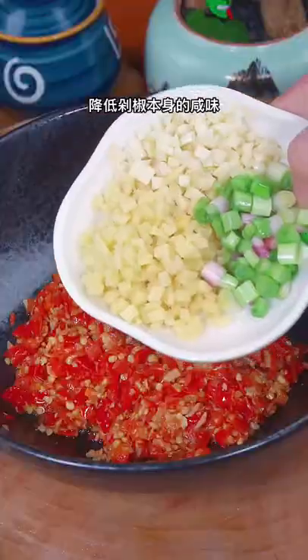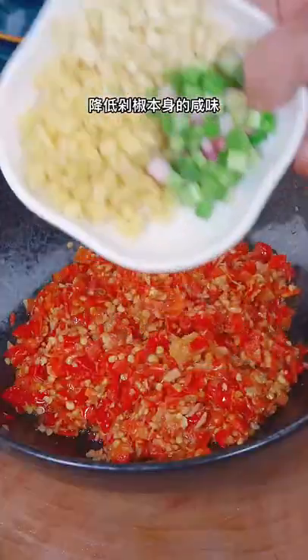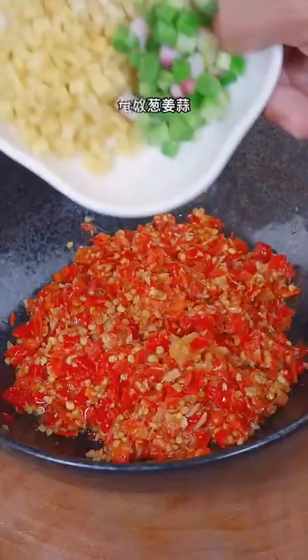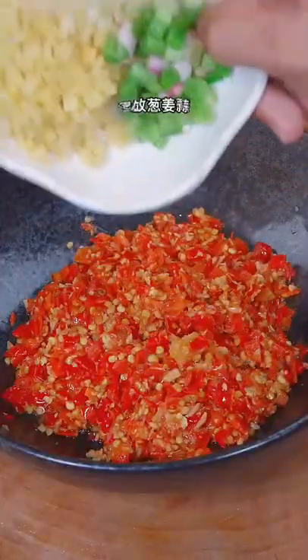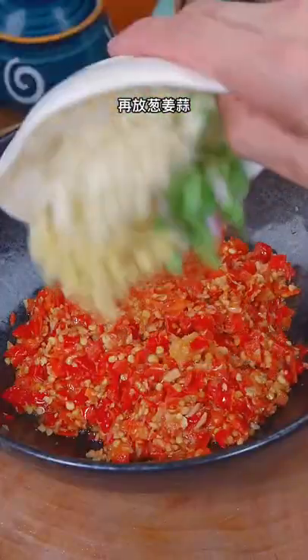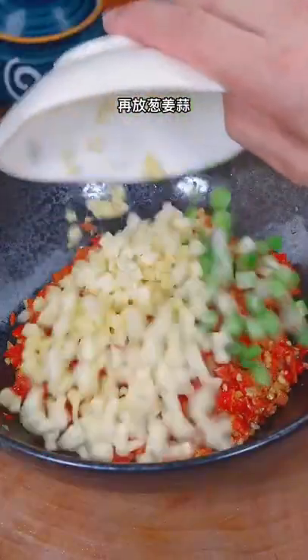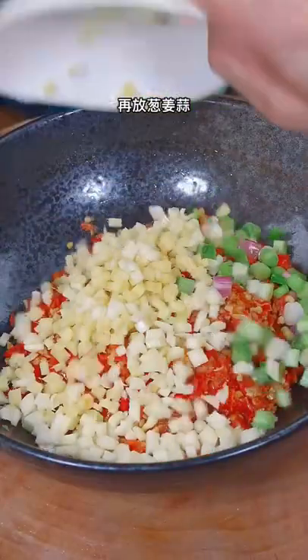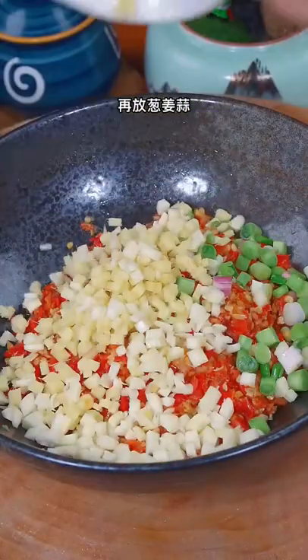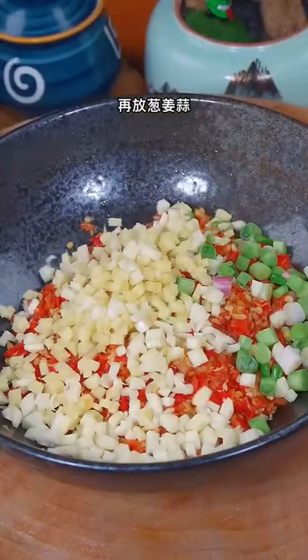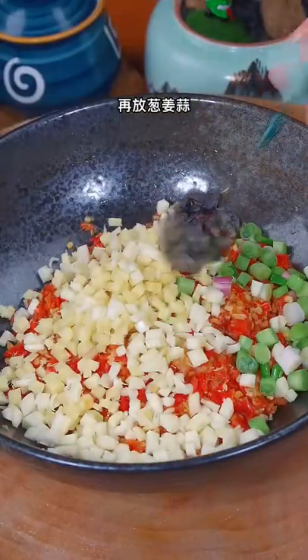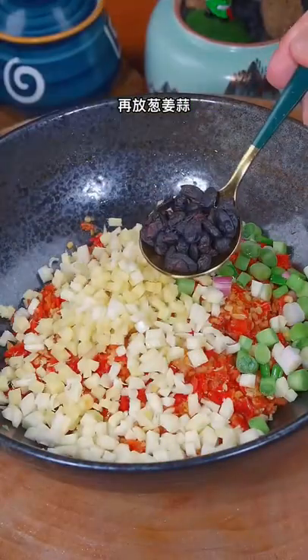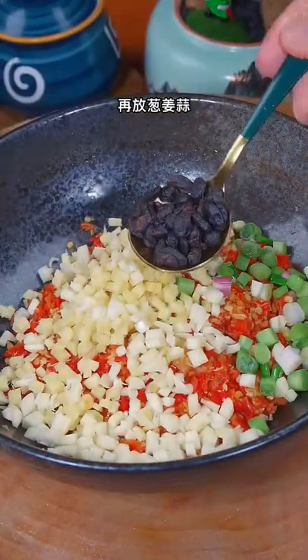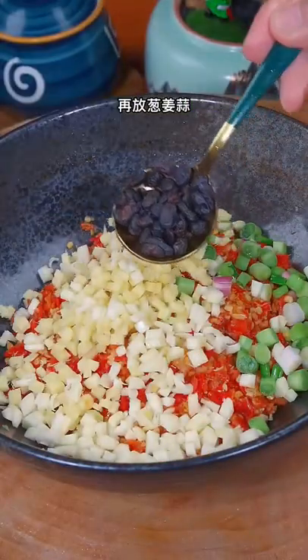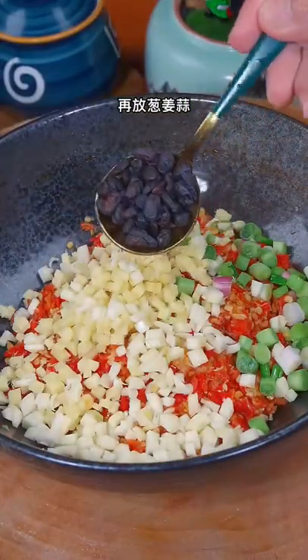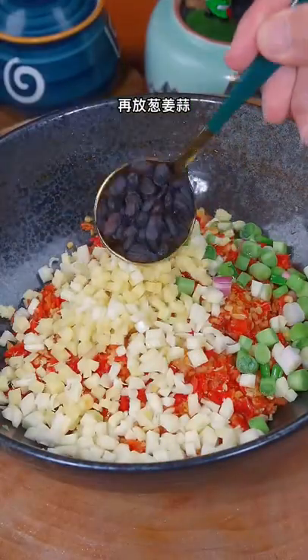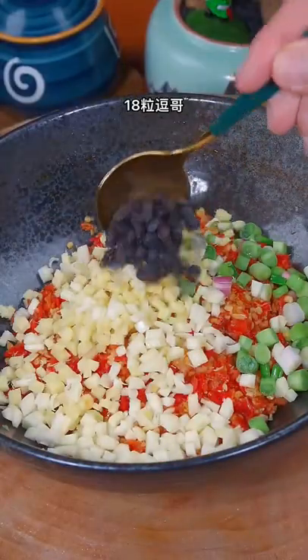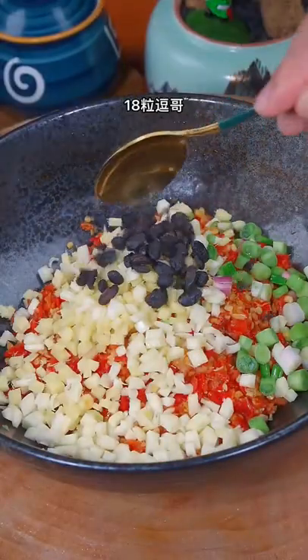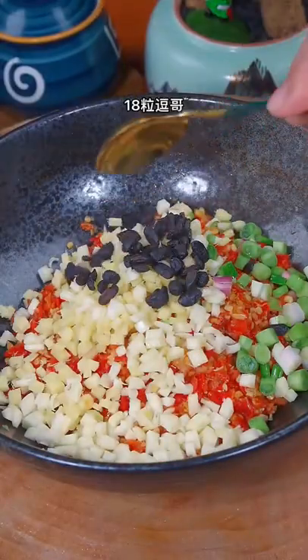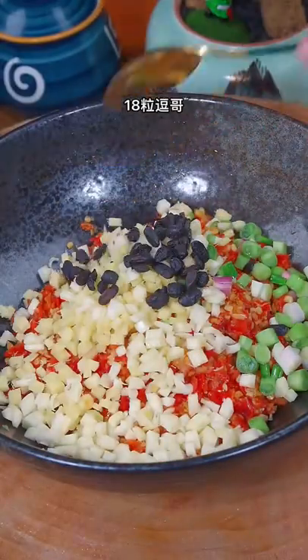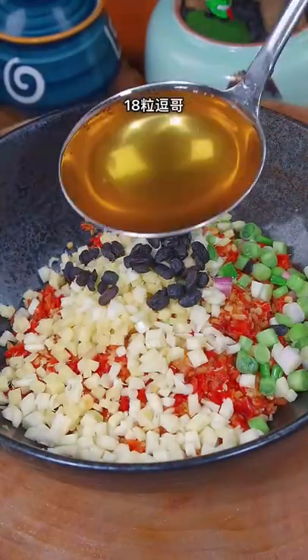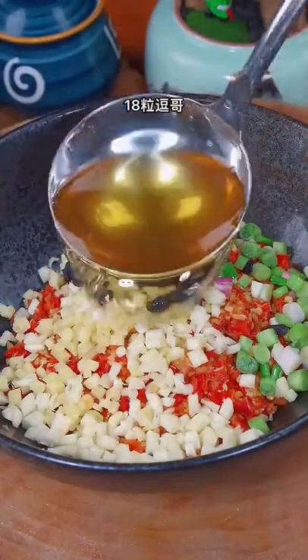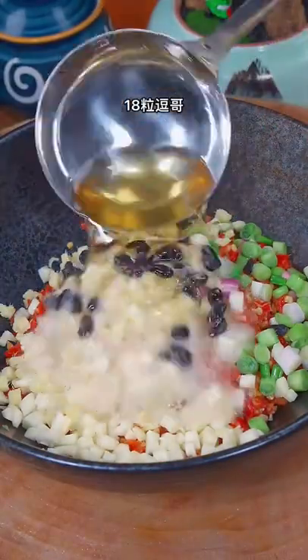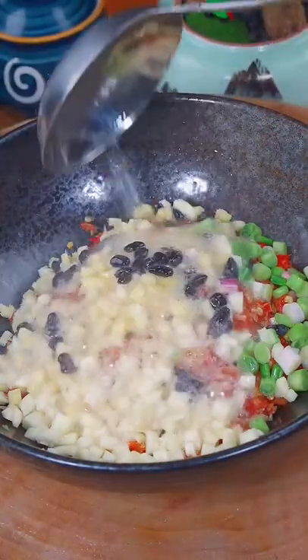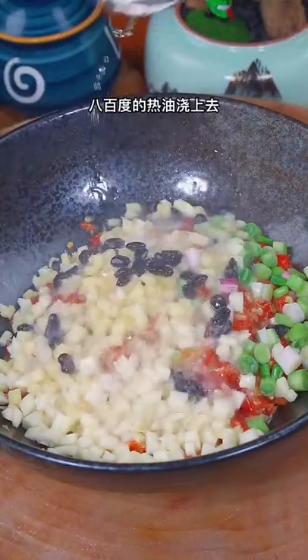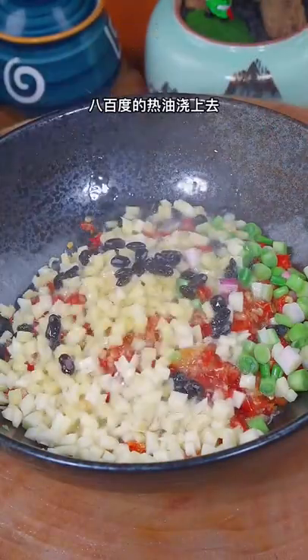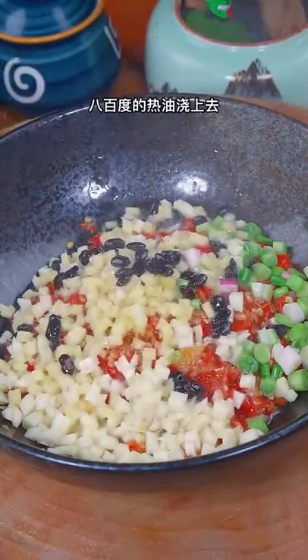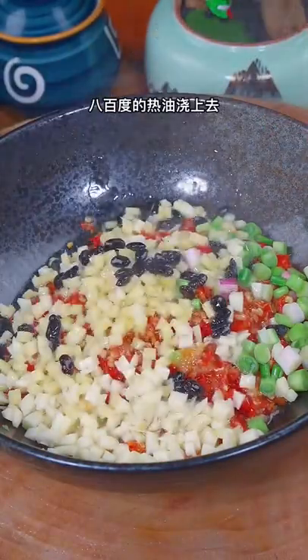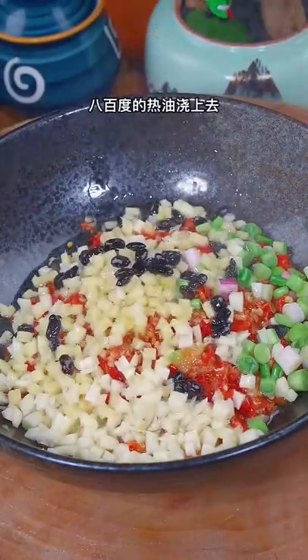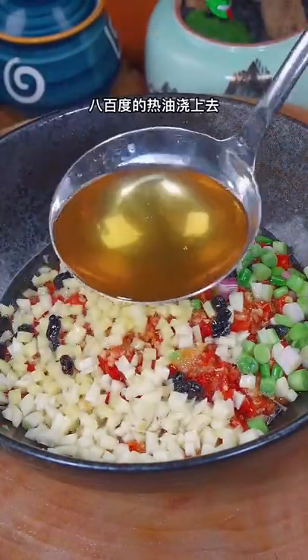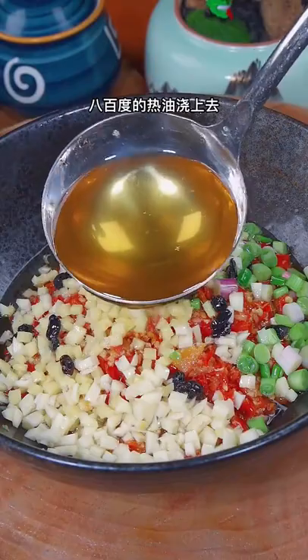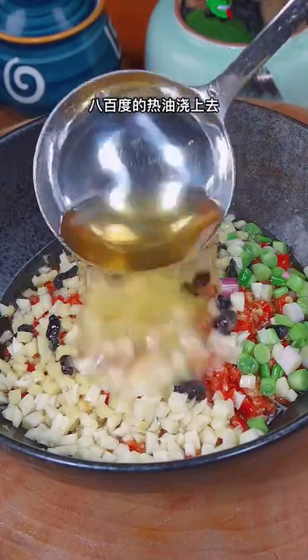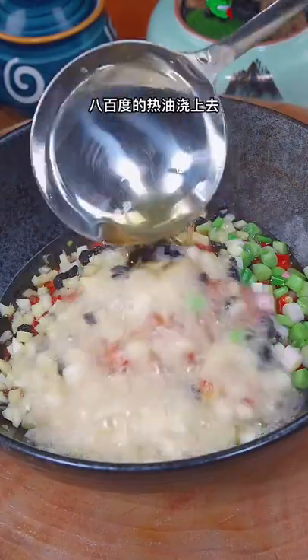Add onions, ginger, and garlic. Pour hot oil at 100 degrees Celsius.